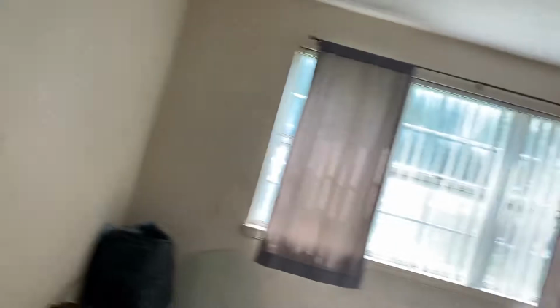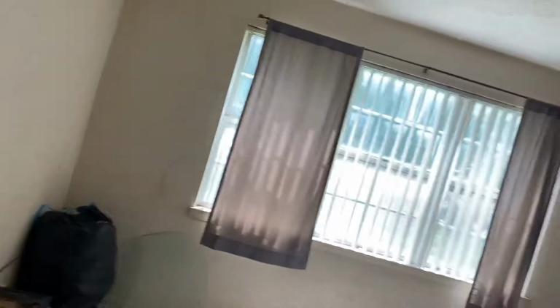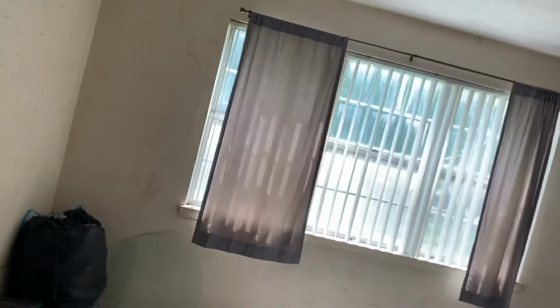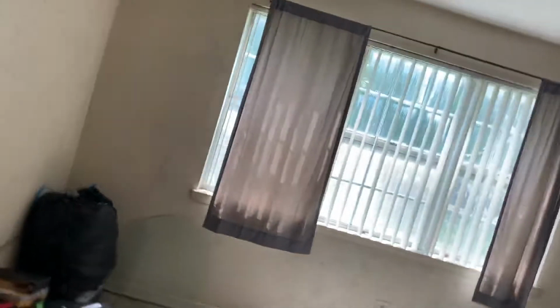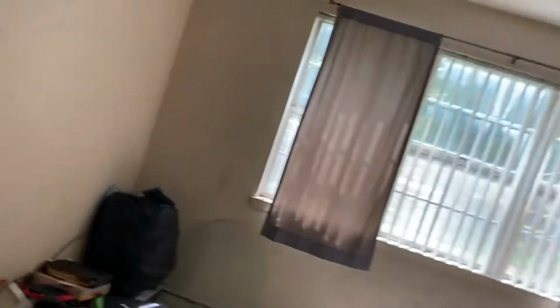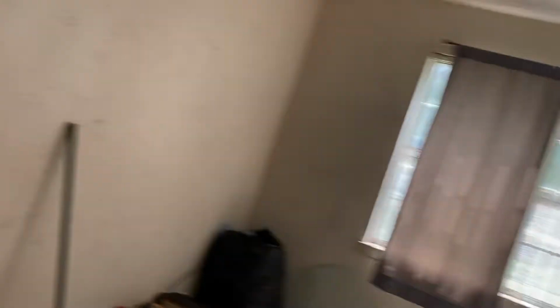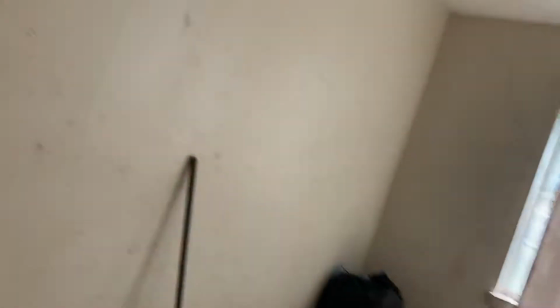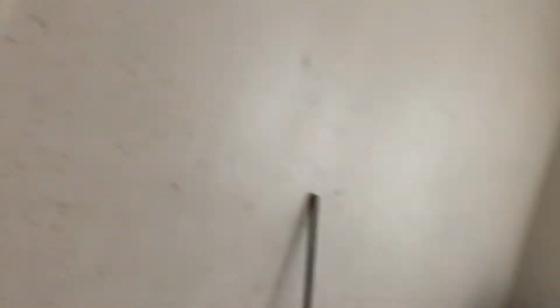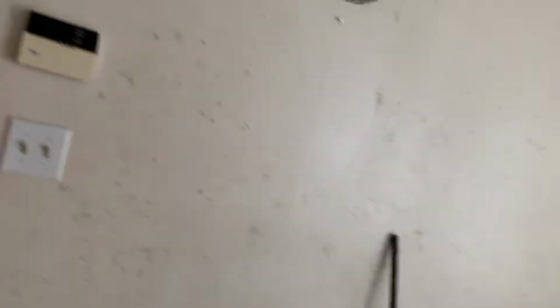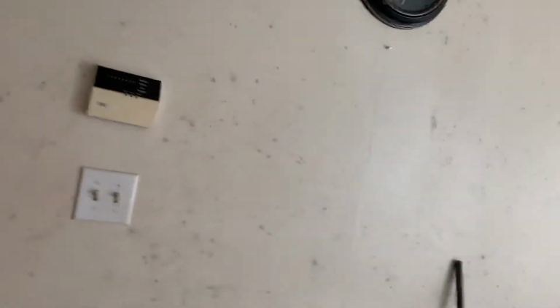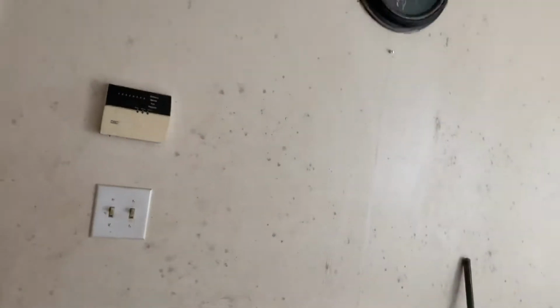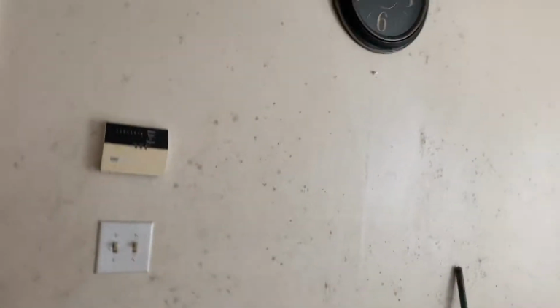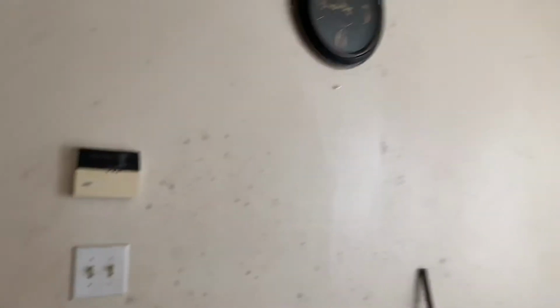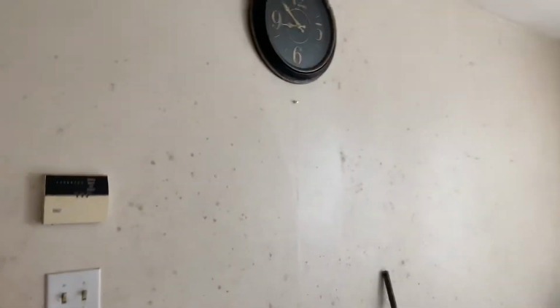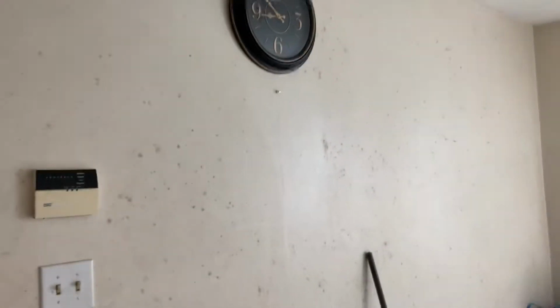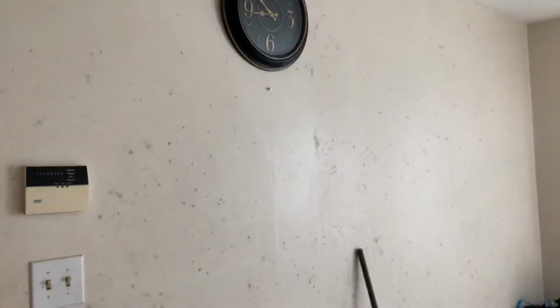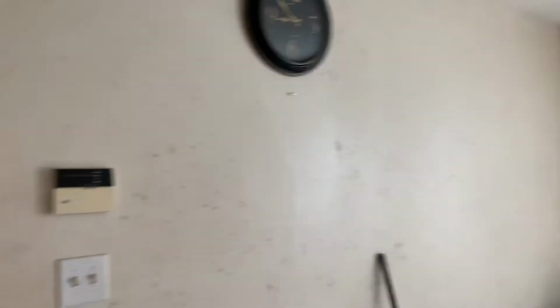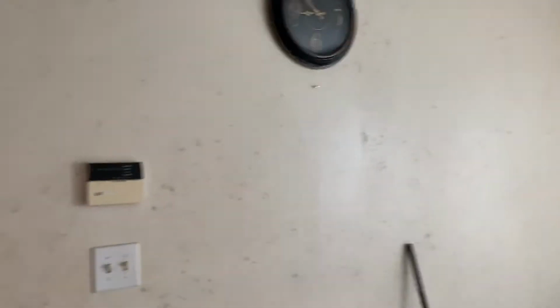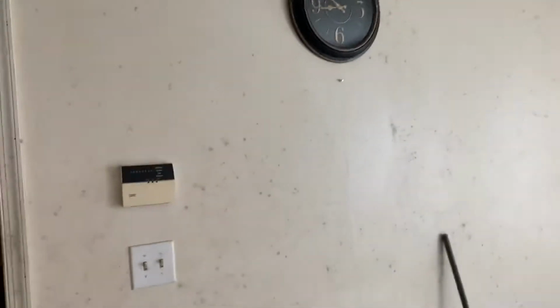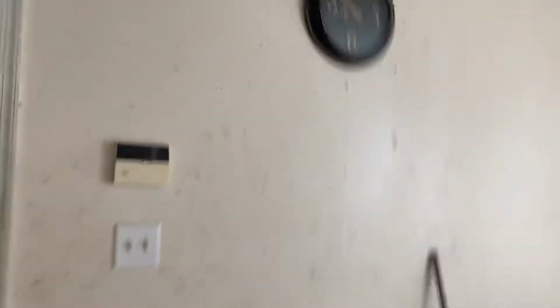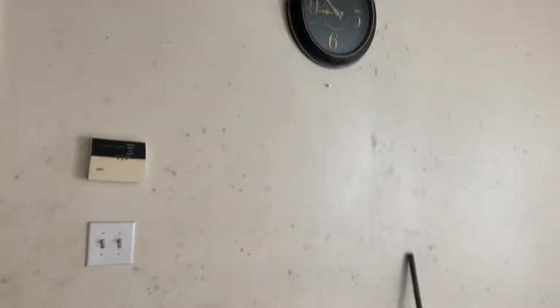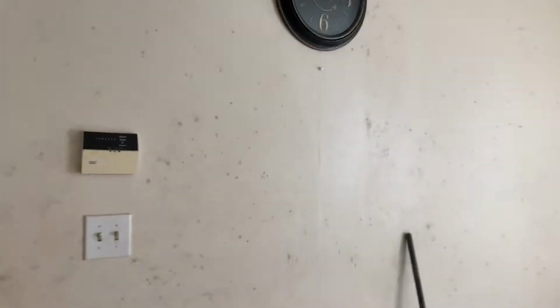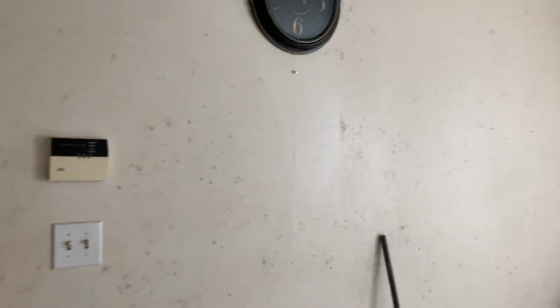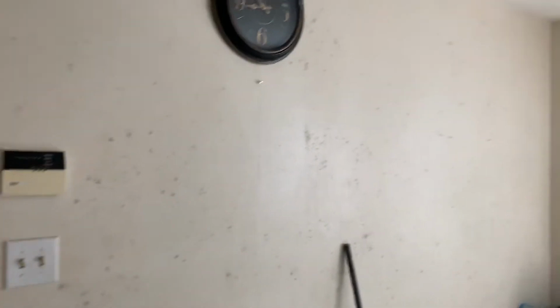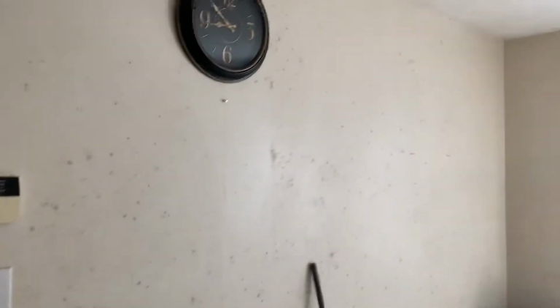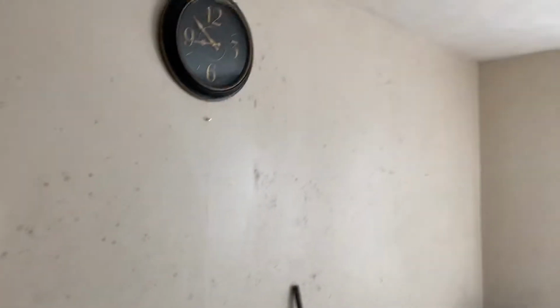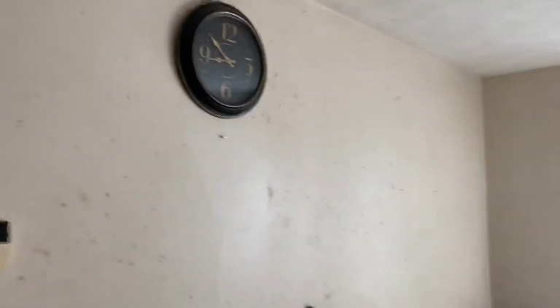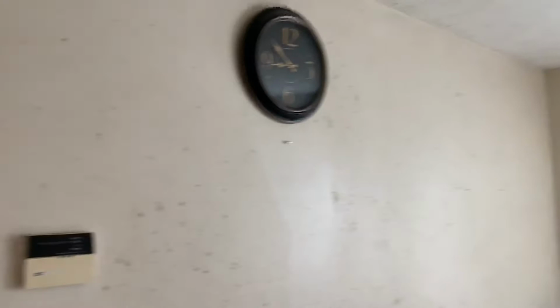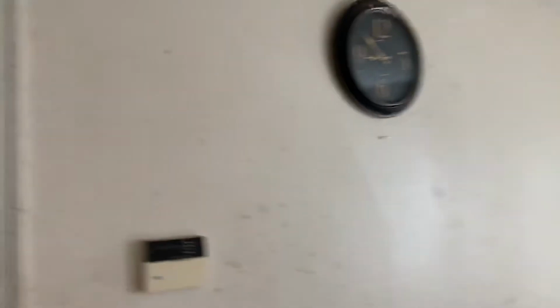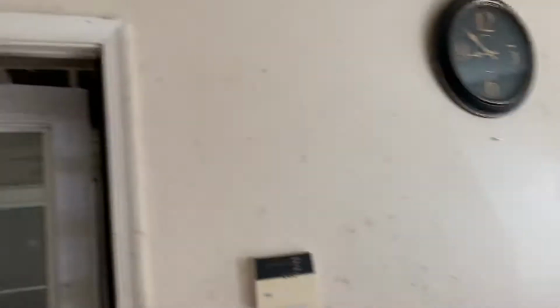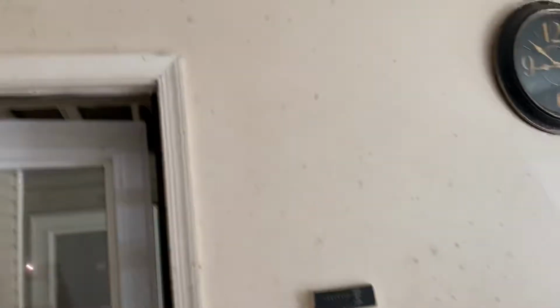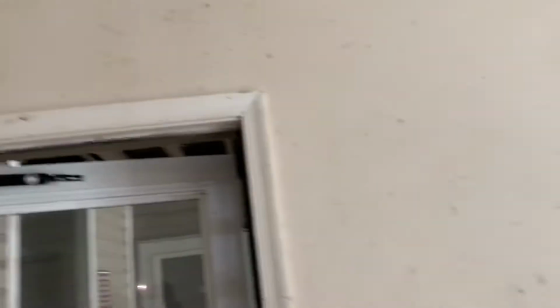This one is a handyman special. It's very small. It needs a lot of work. I'm gonna do a quick walkthrough for you.